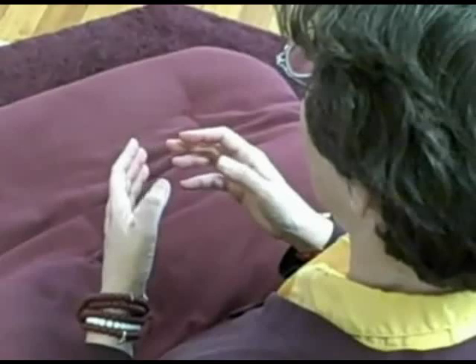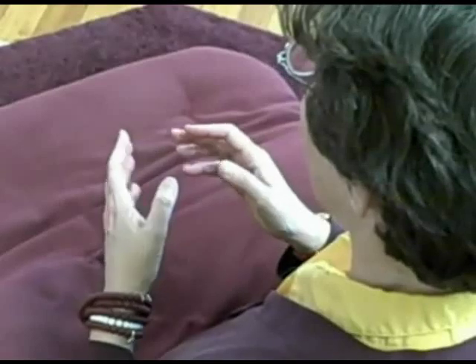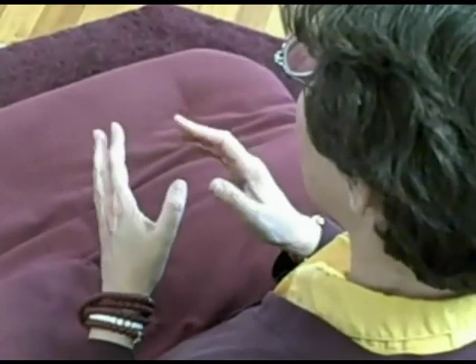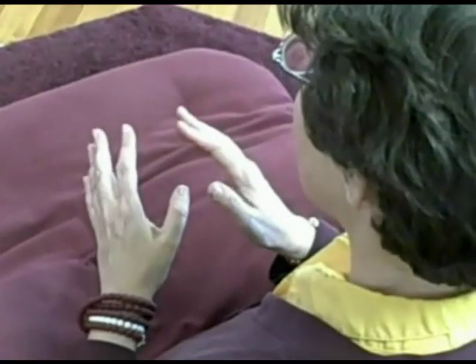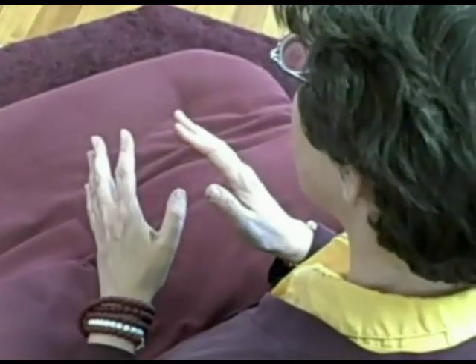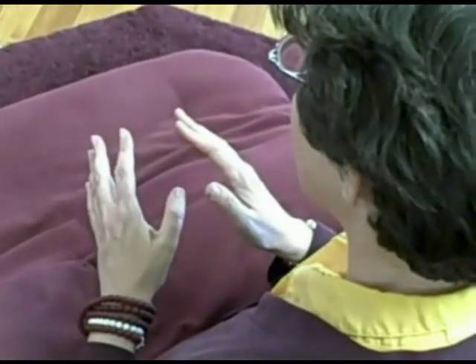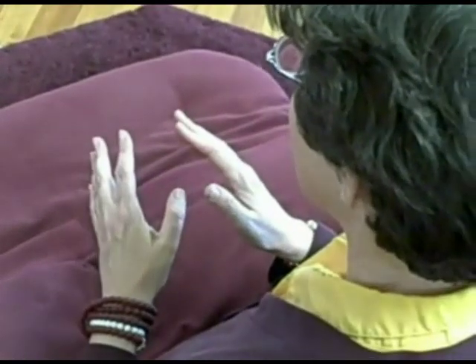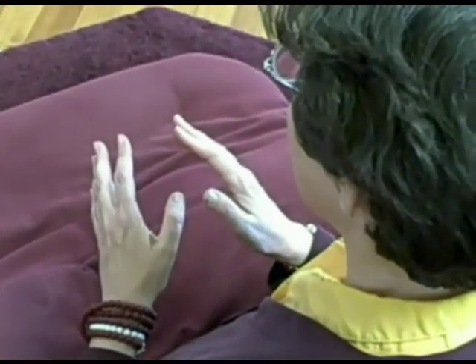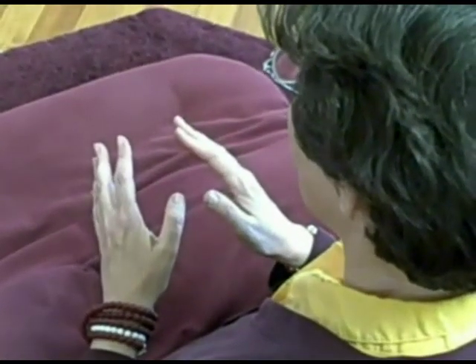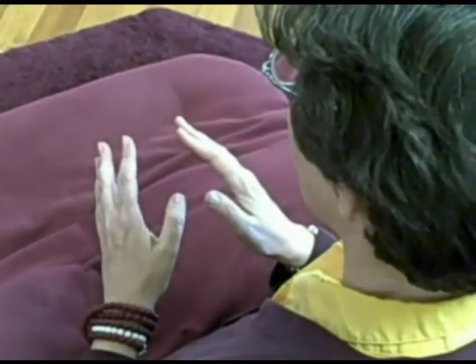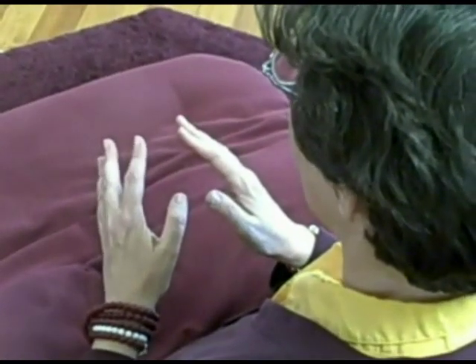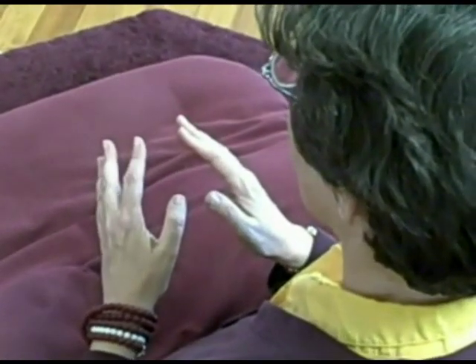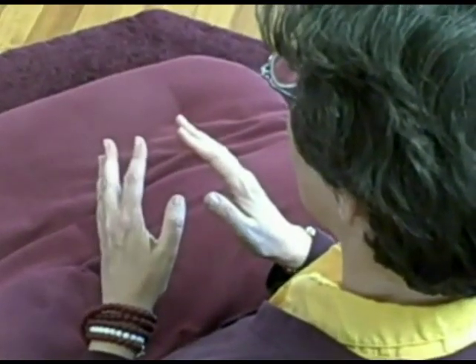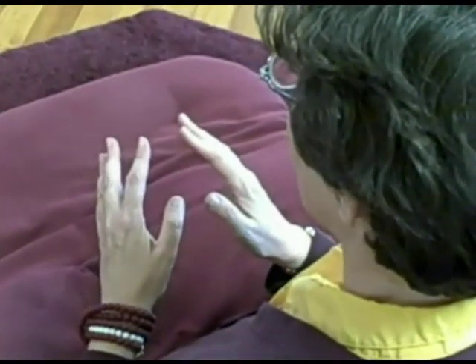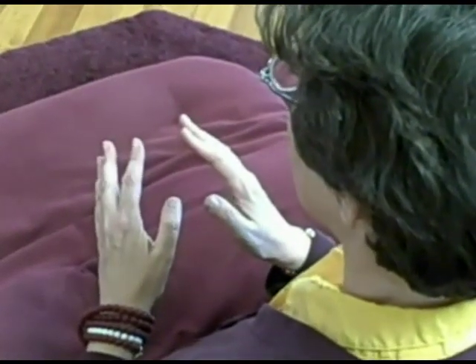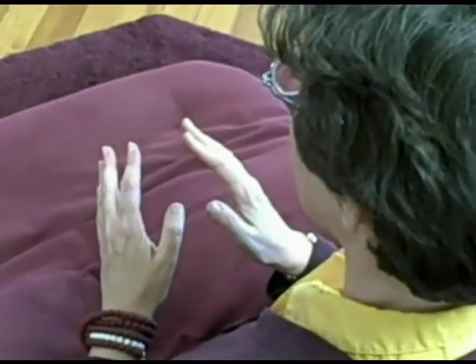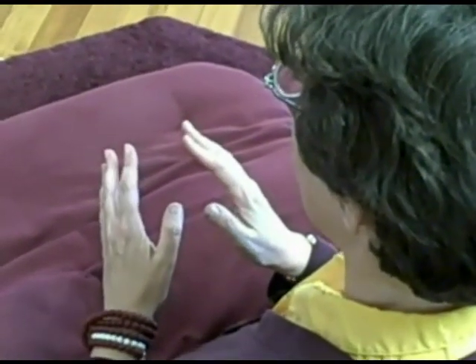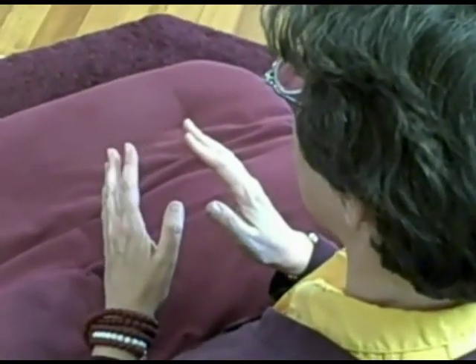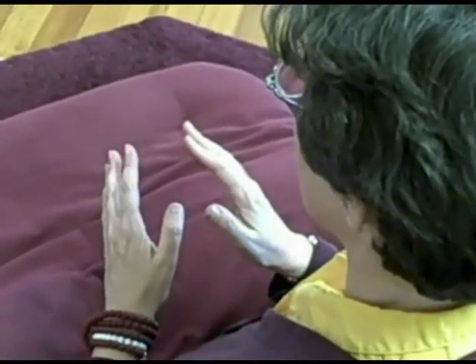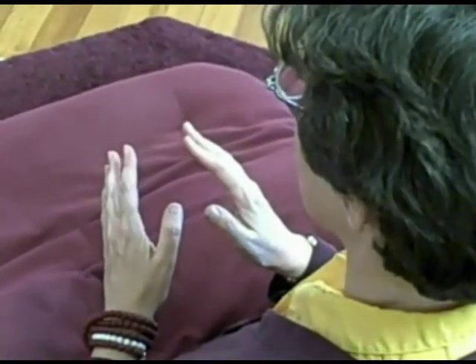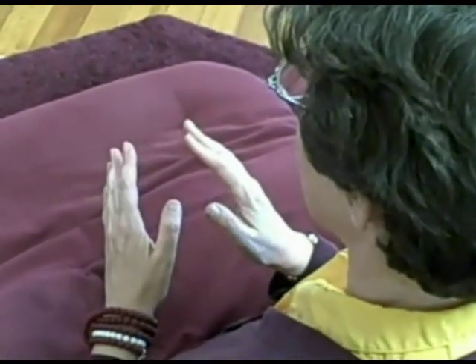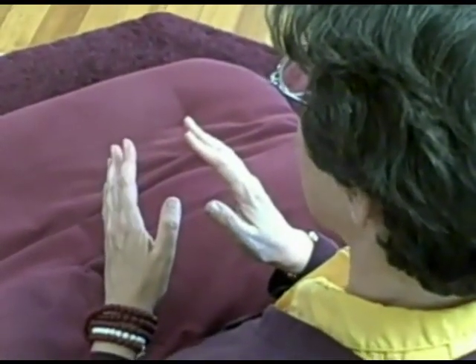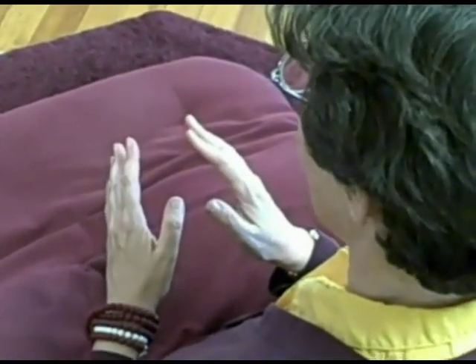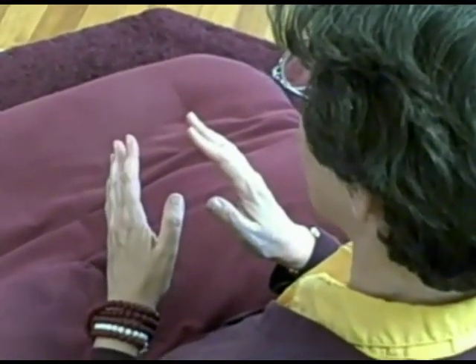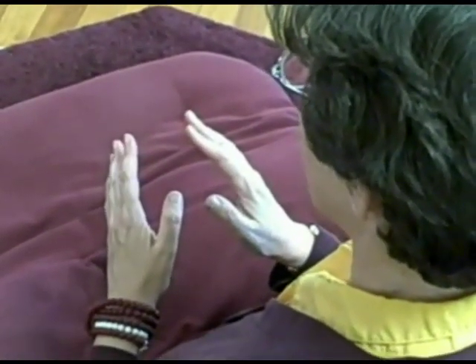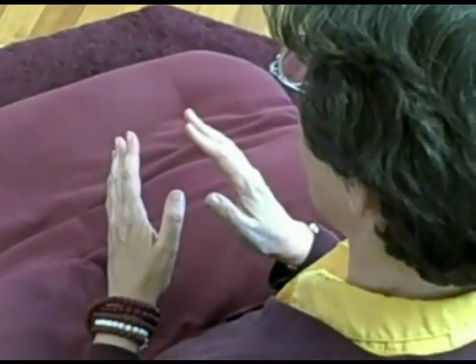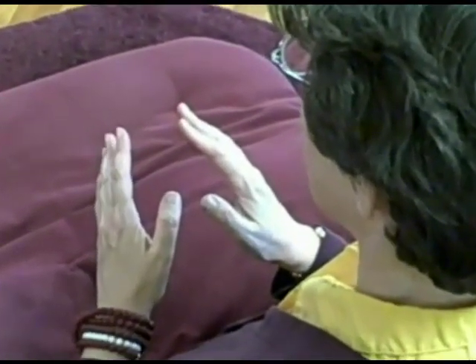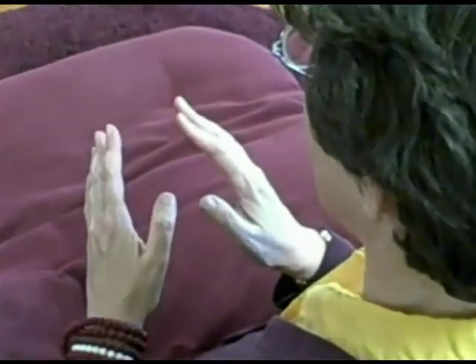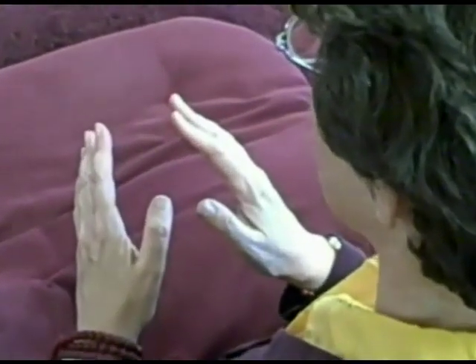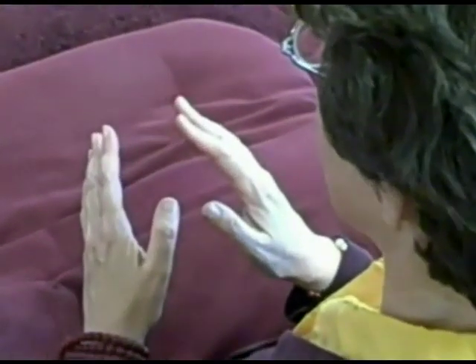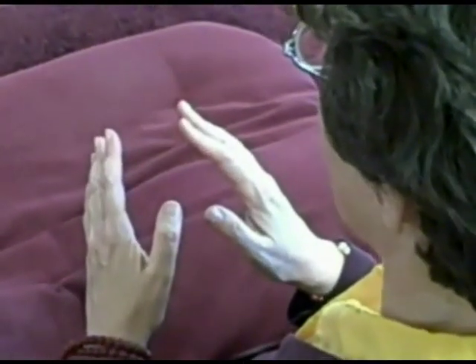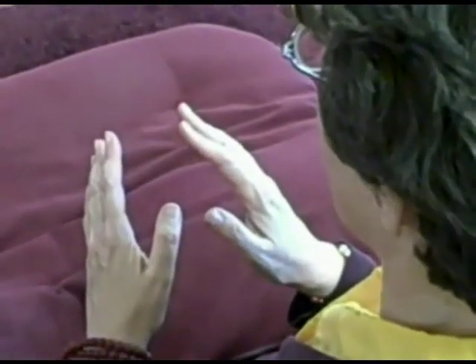This is a detail on how to do the hand mudras for the short Amitabha sadhana.